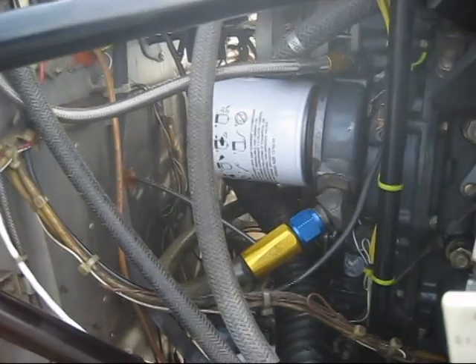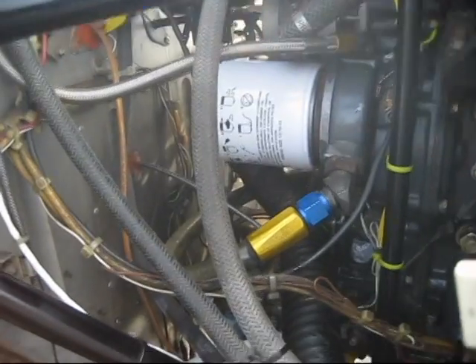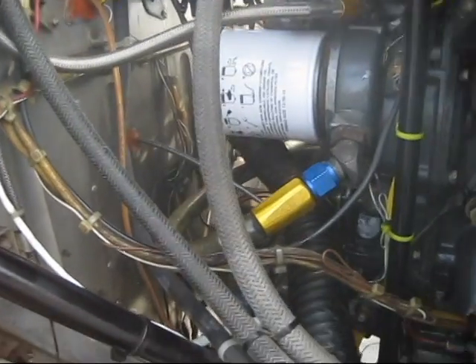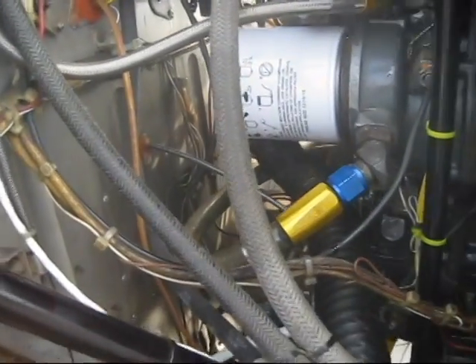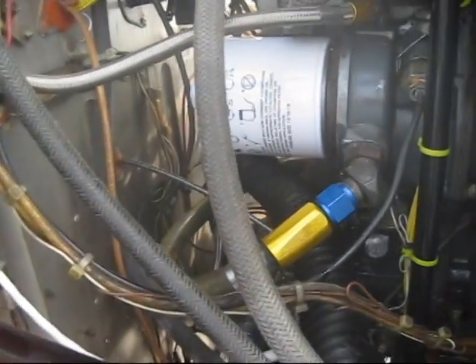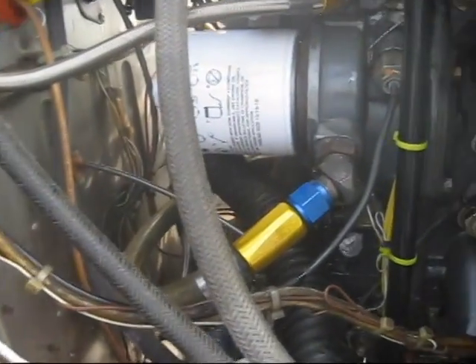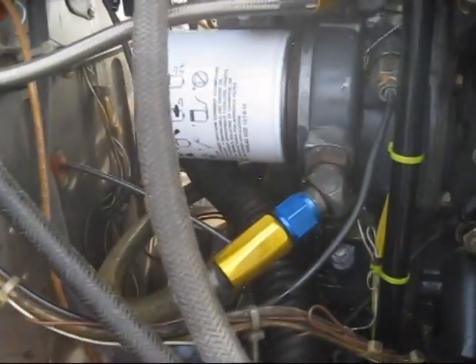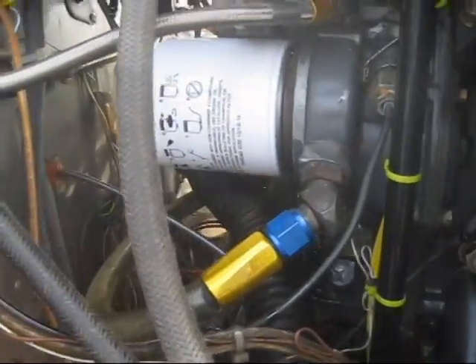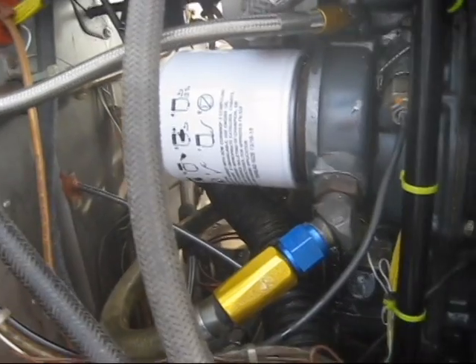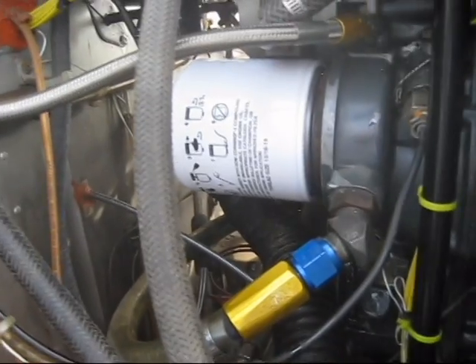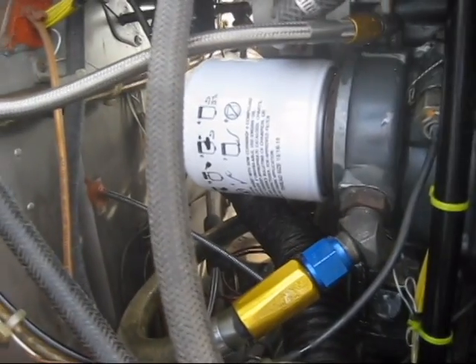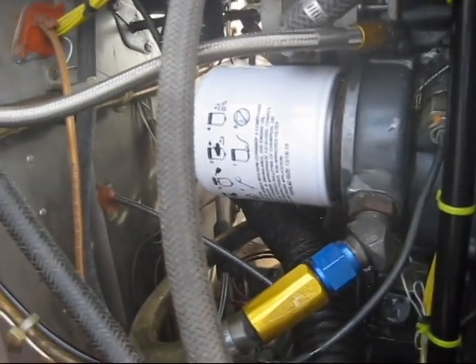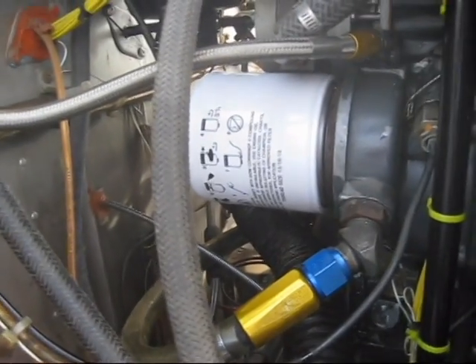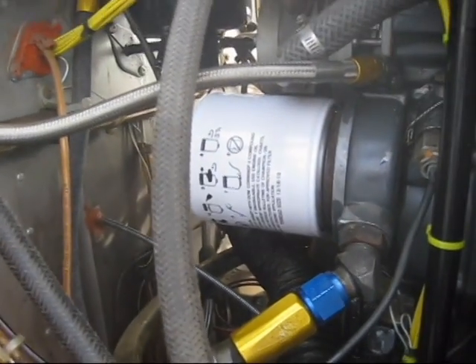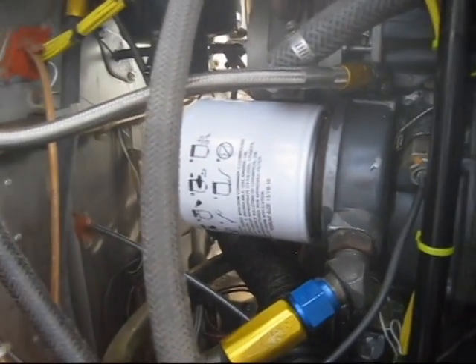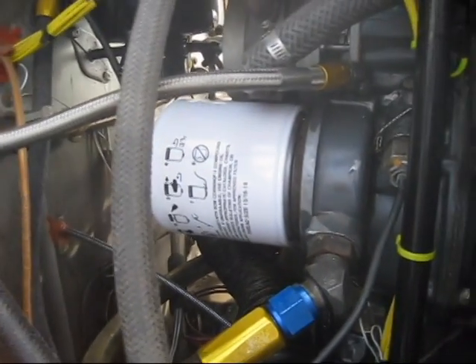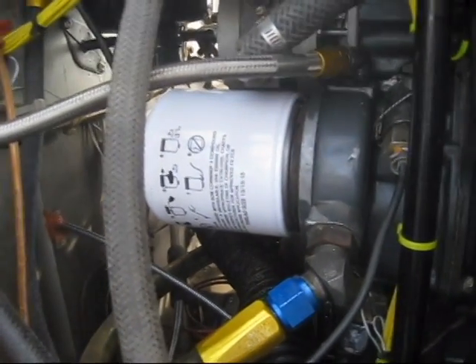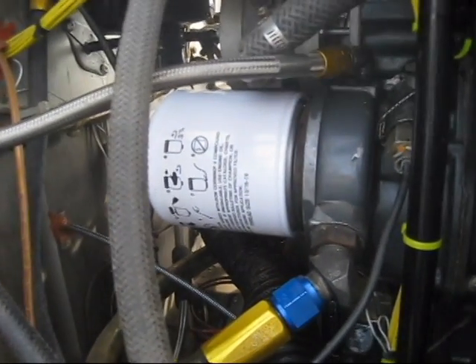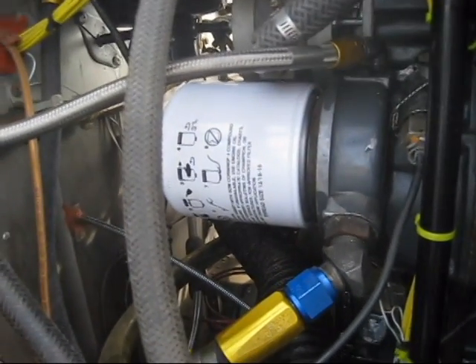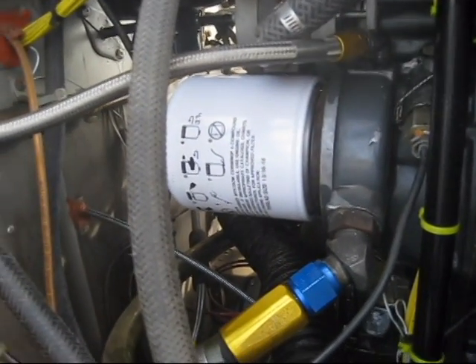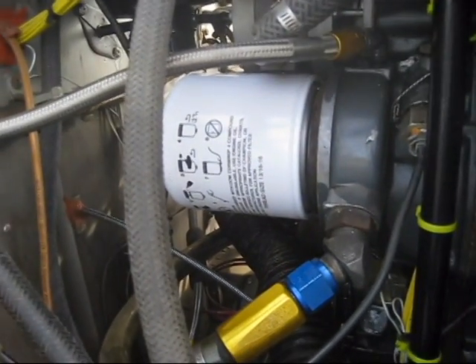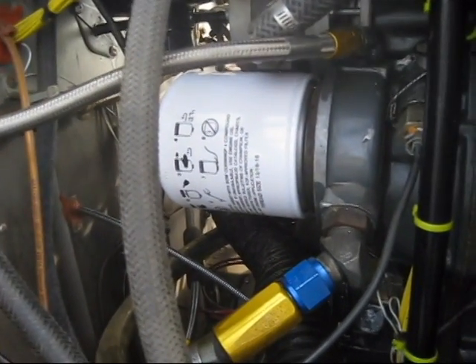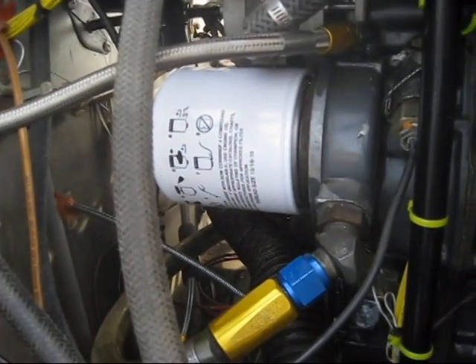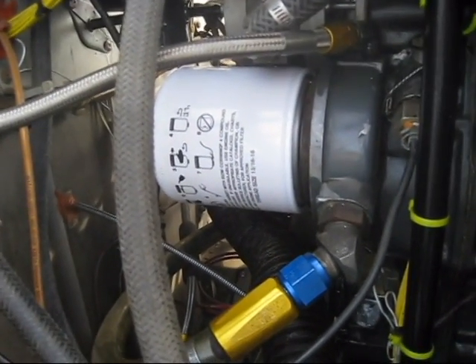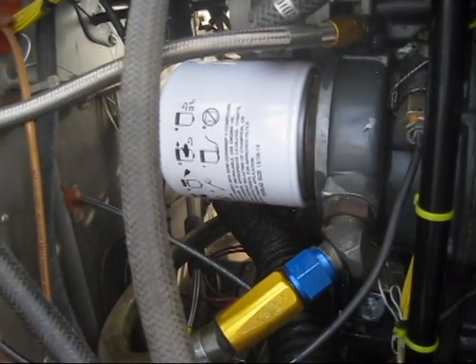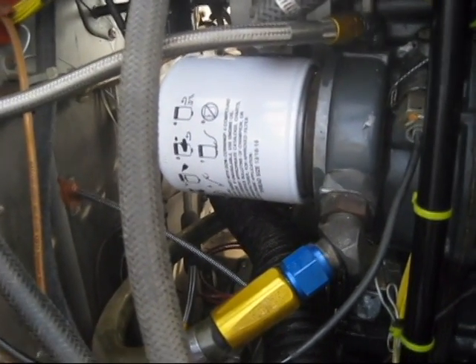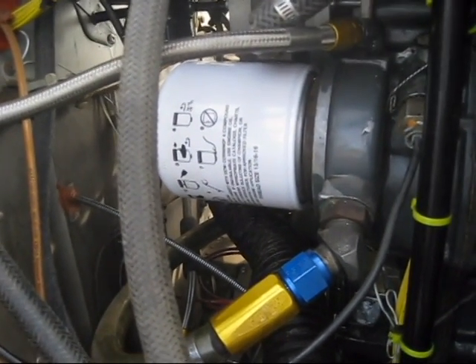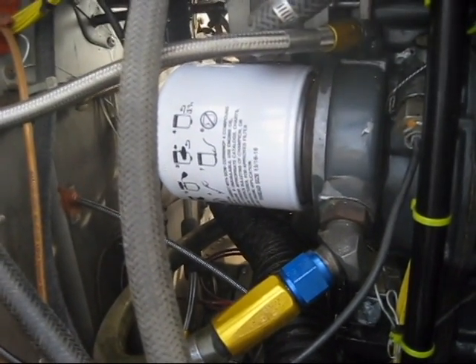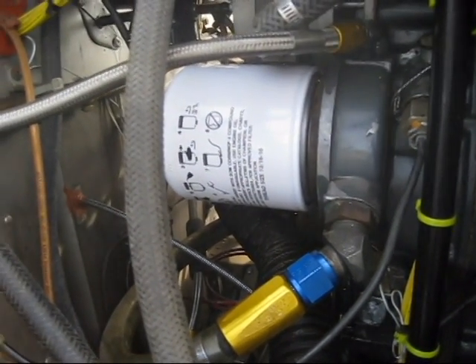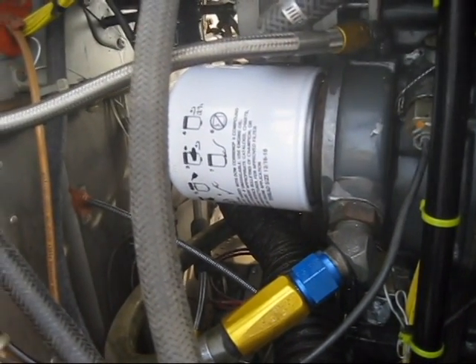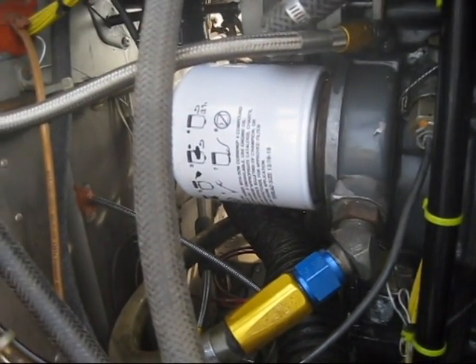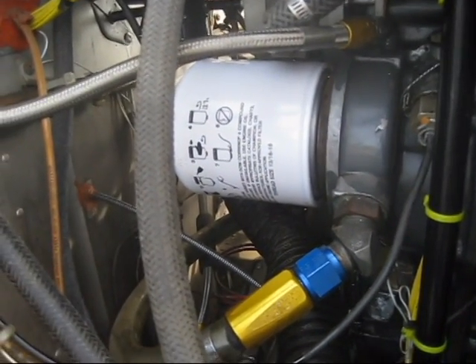The new filter is installed and you've got to torque it down 16 to 18 foot-pounds, which I've done already.